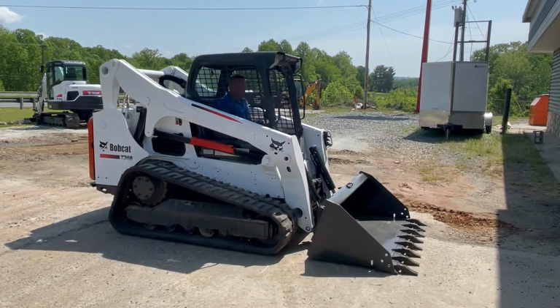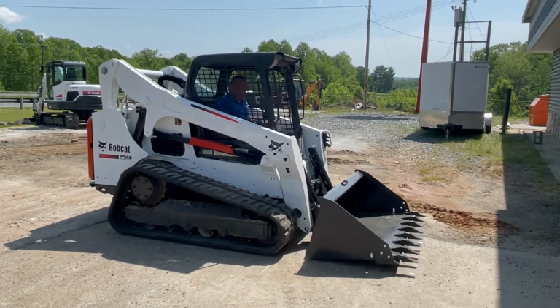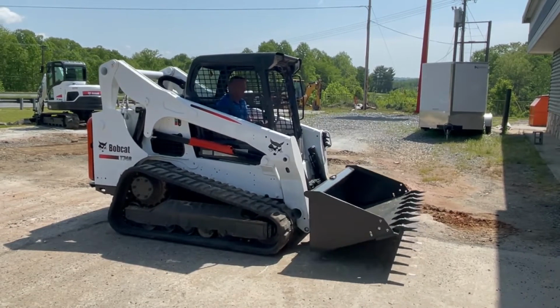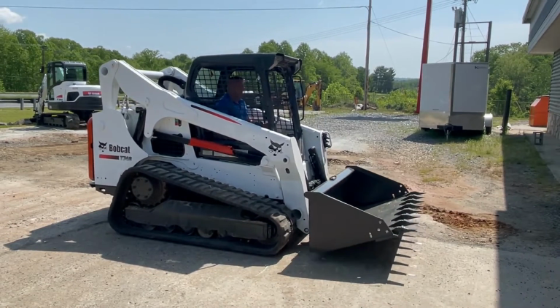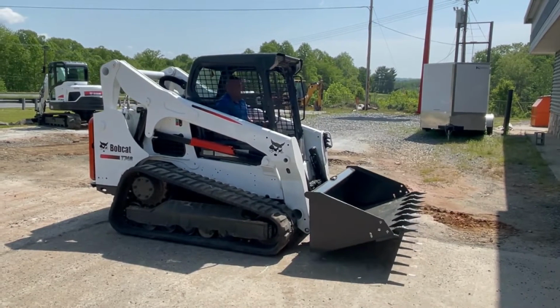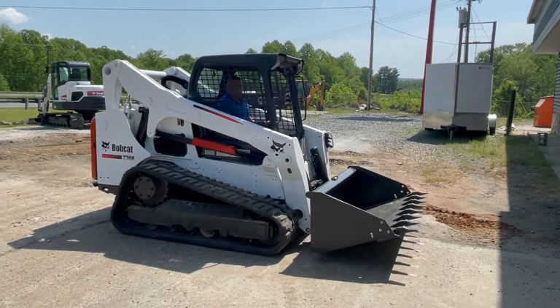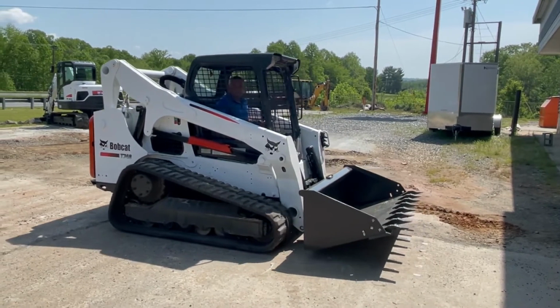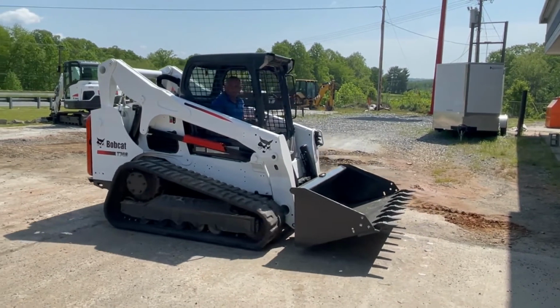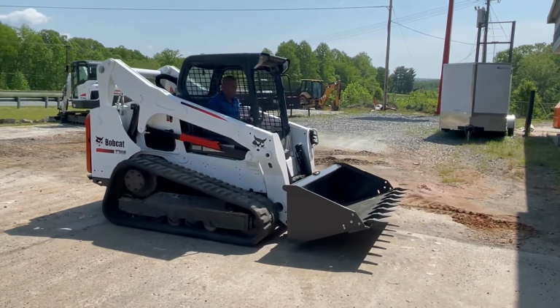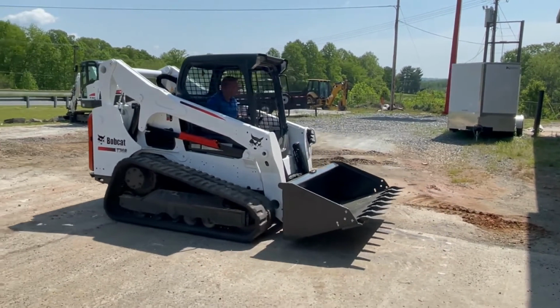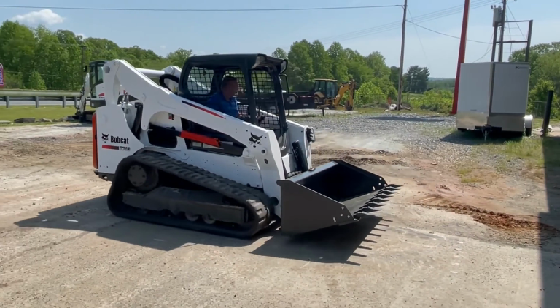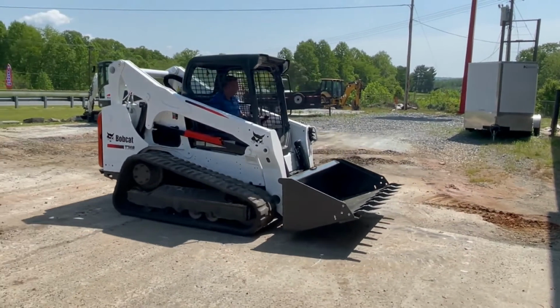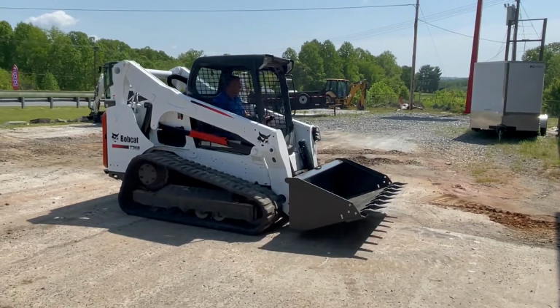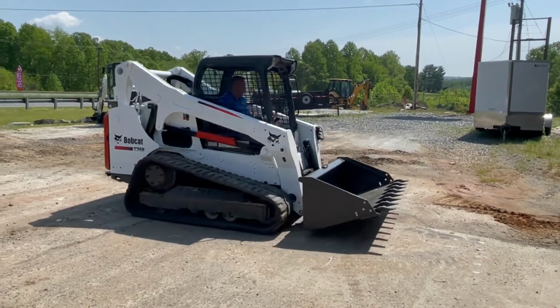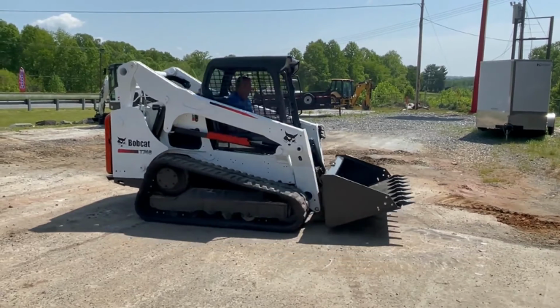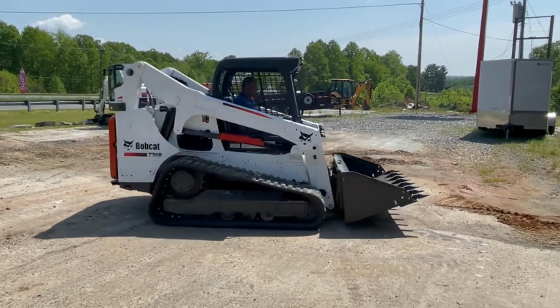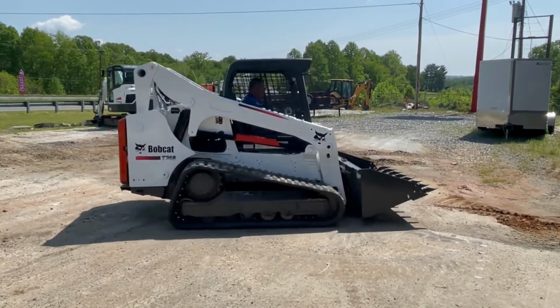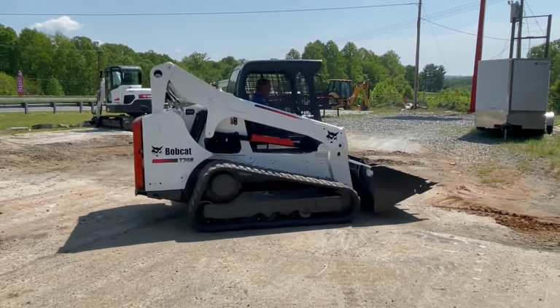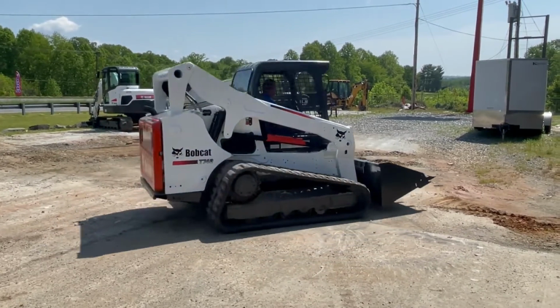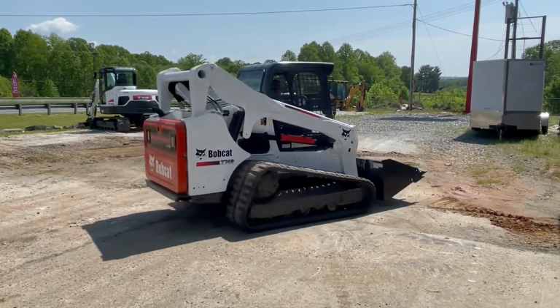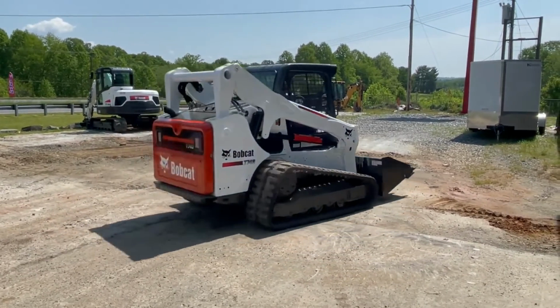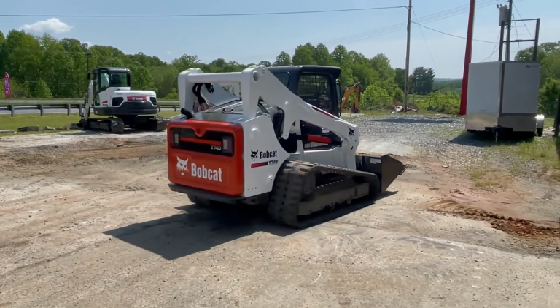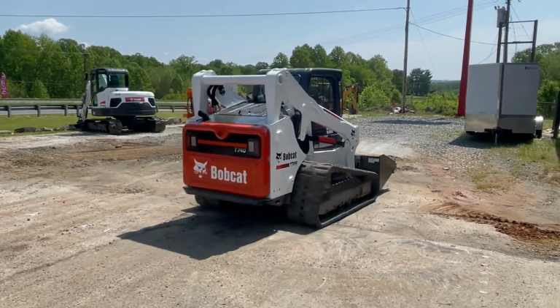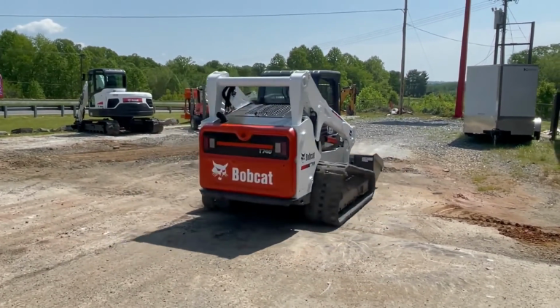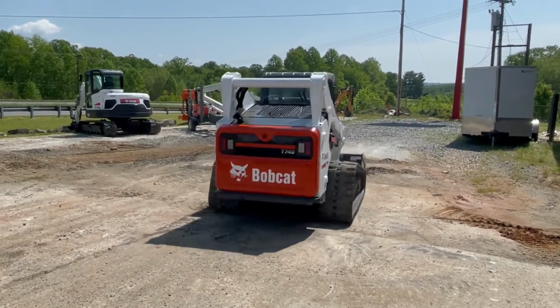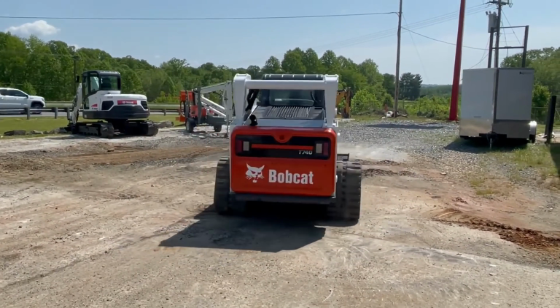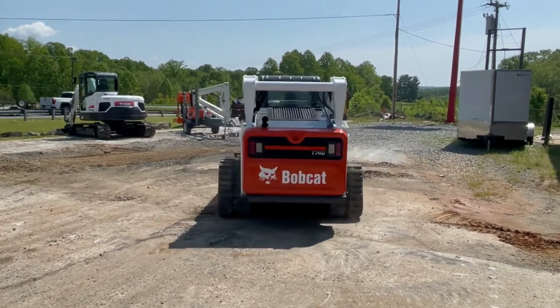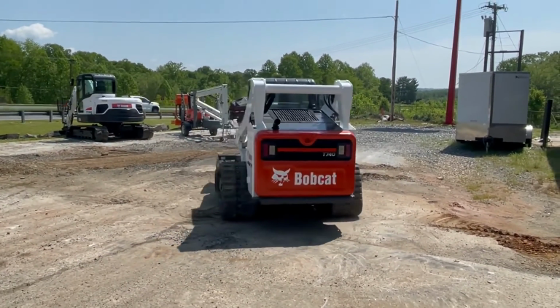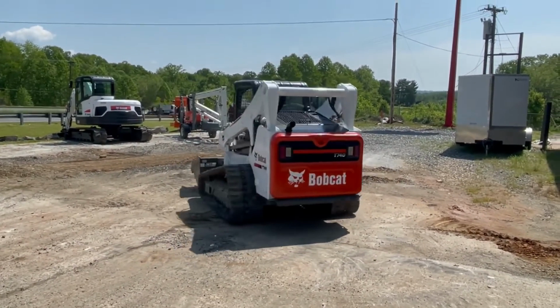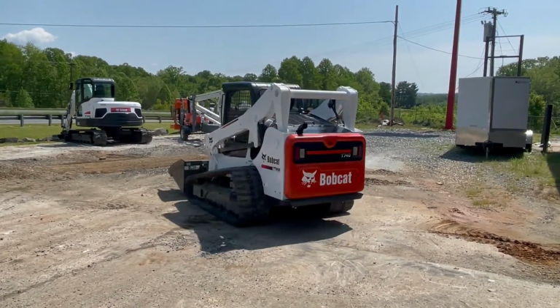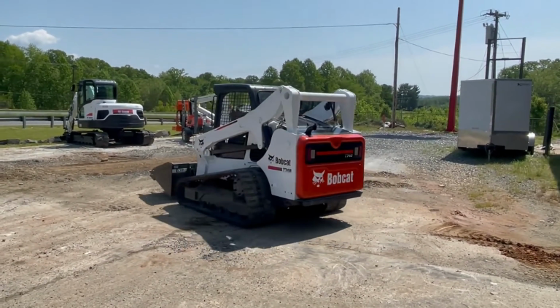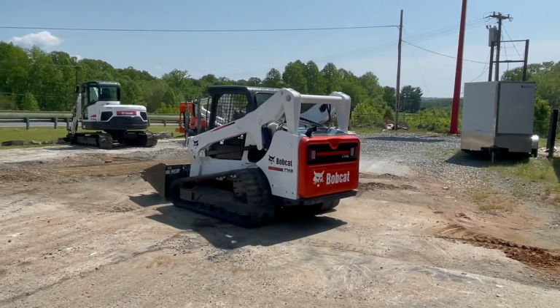If you need delivery, we have delivery all over the US as well as overseas. Just let us know, we'll be glad to give you a delivery quote.